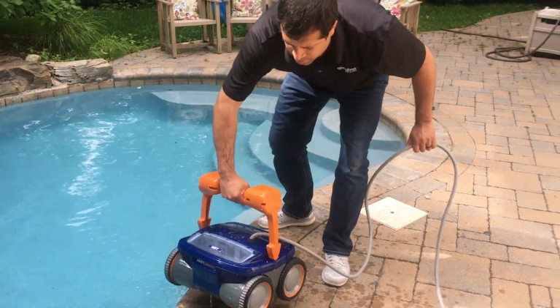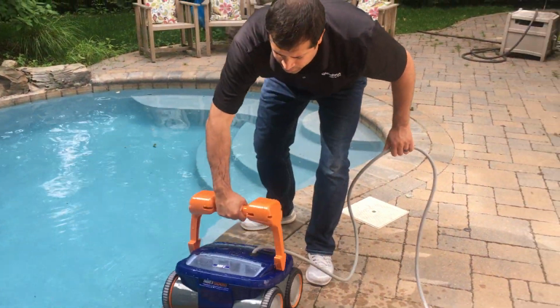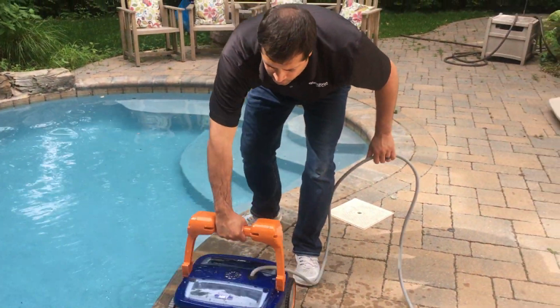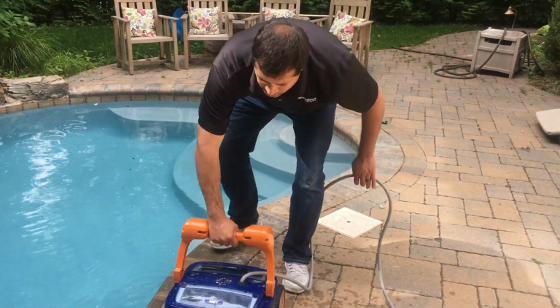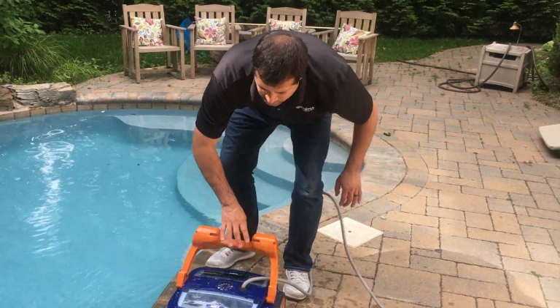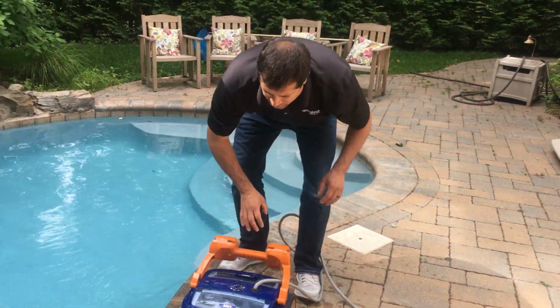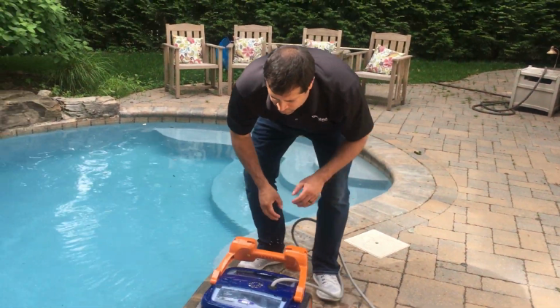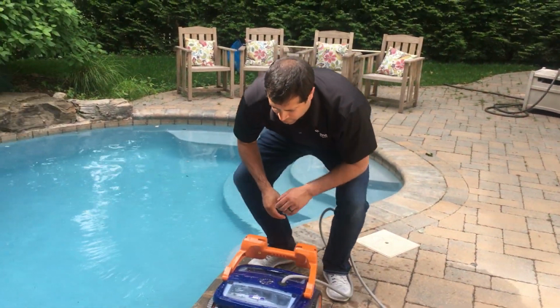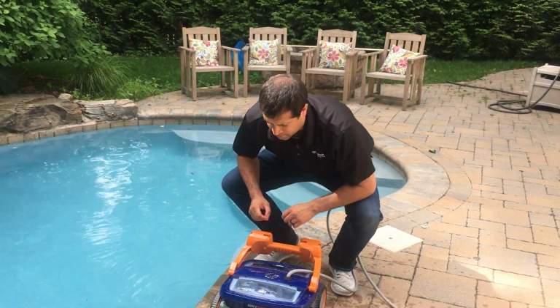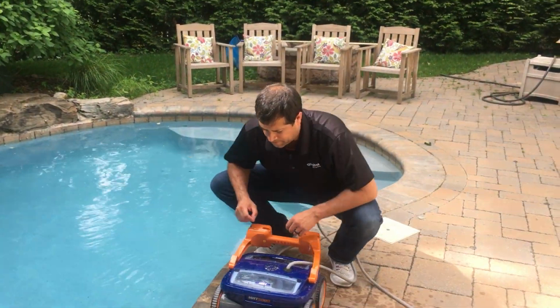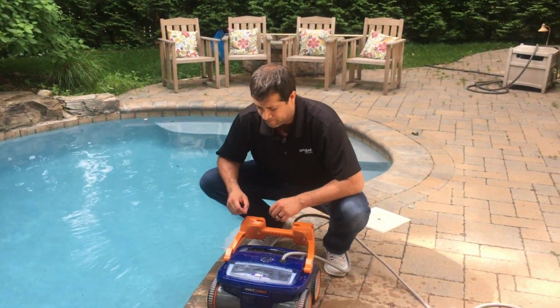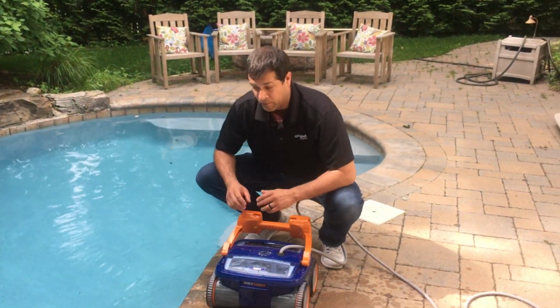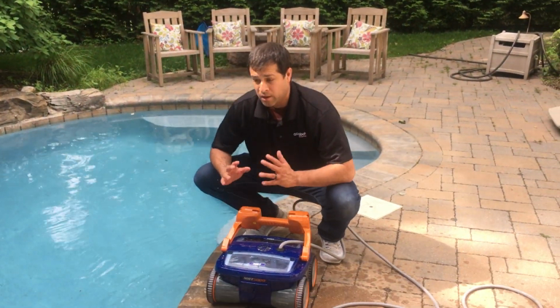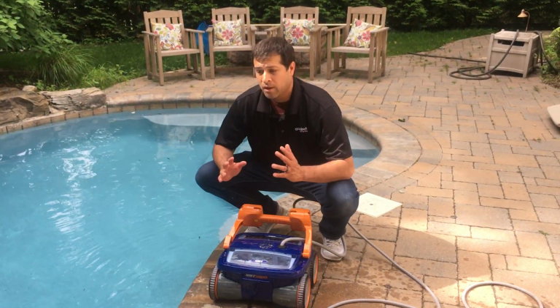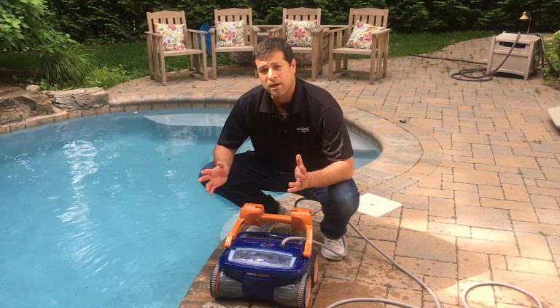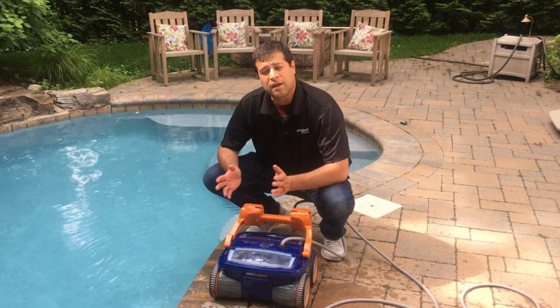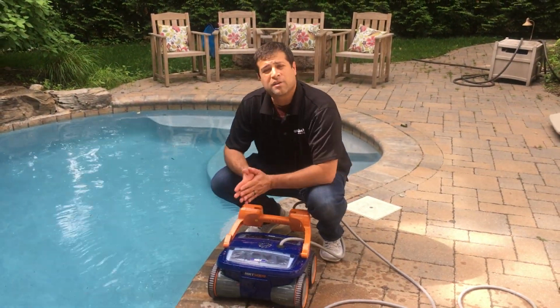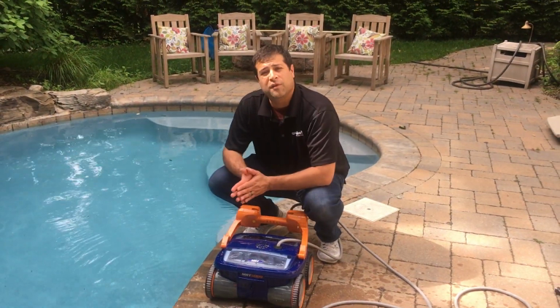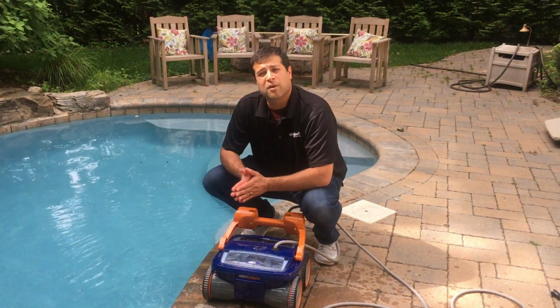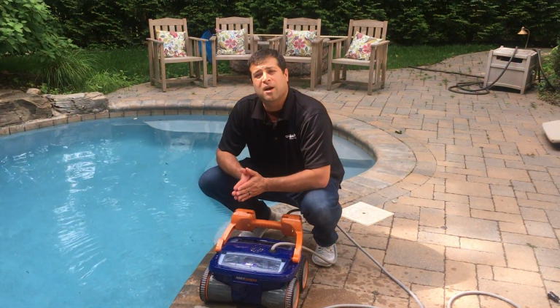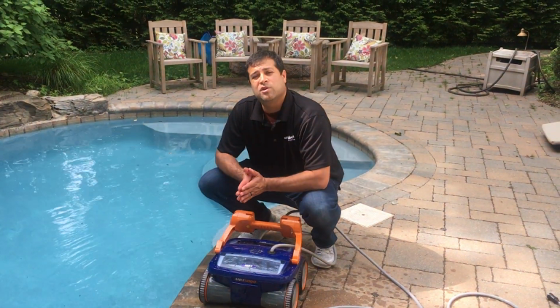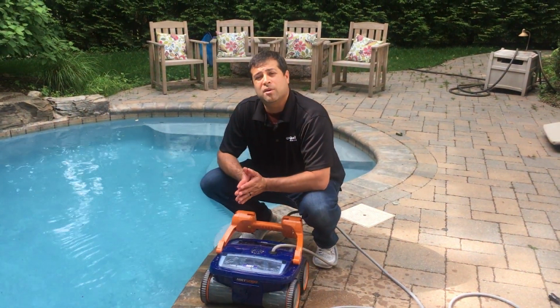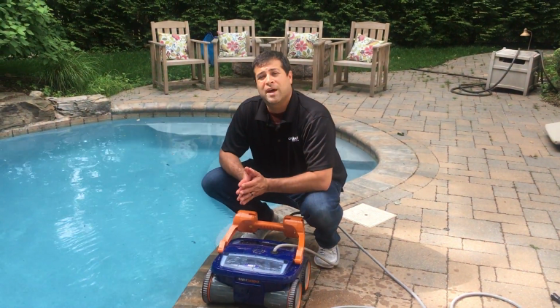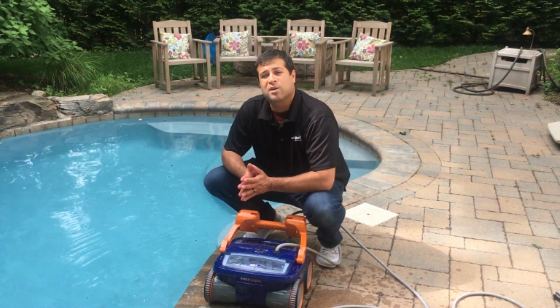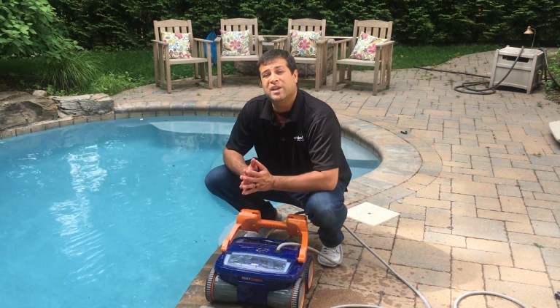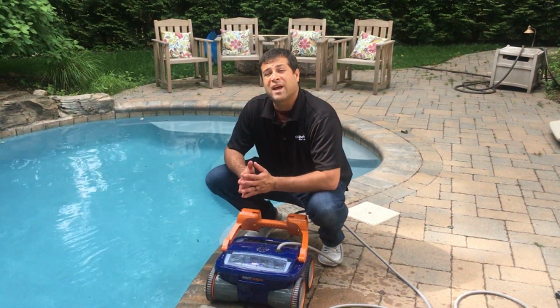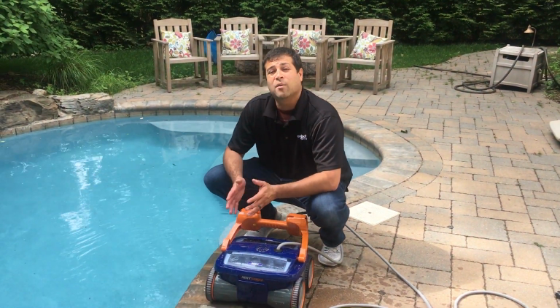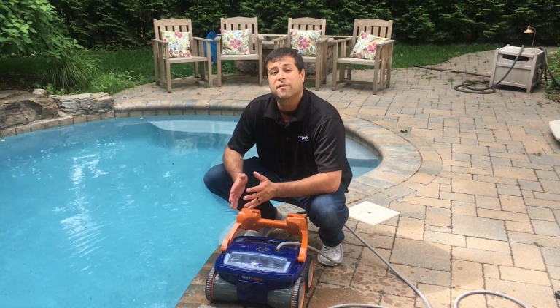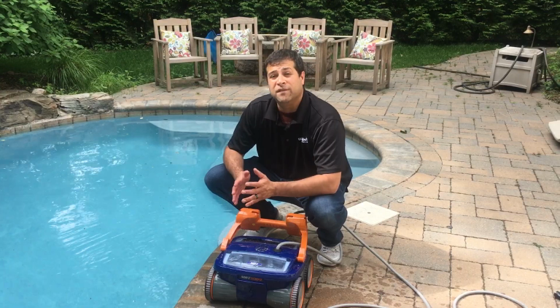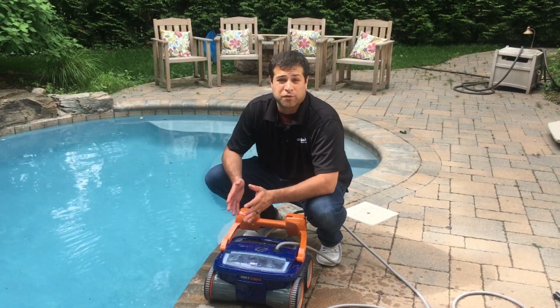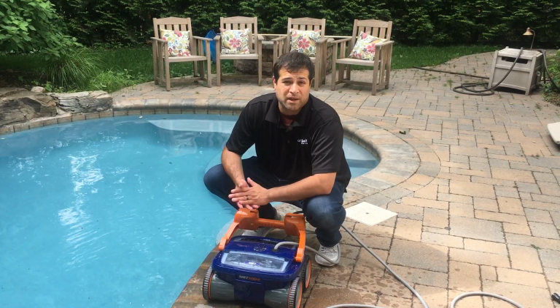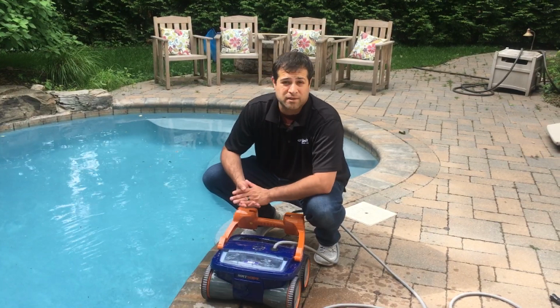Get the cleaner to the edge. In the next video, I'm going to show you how to clean out the filter baskets.